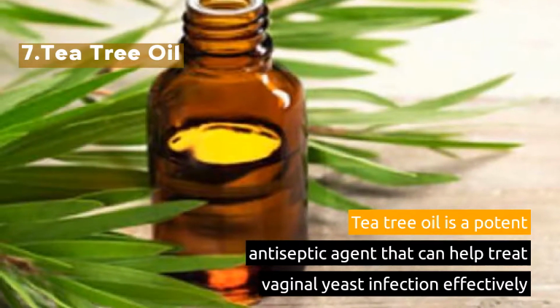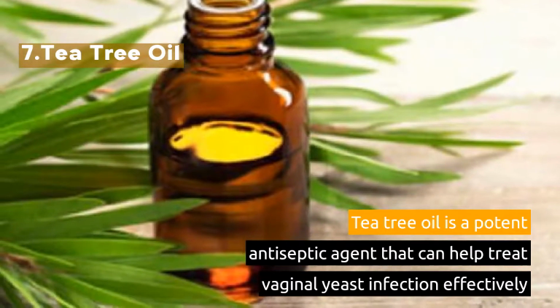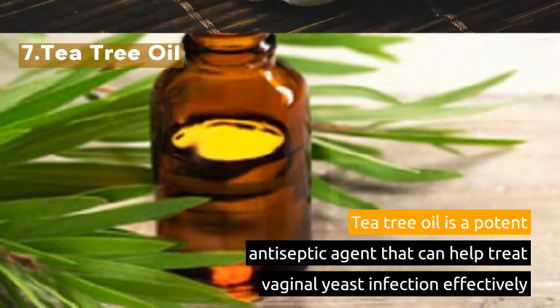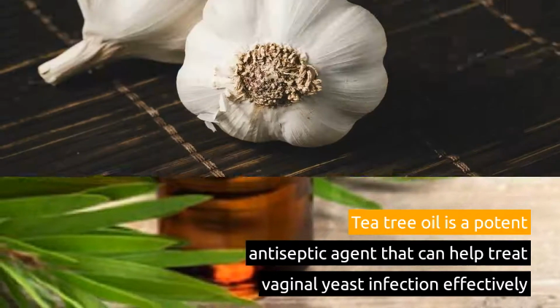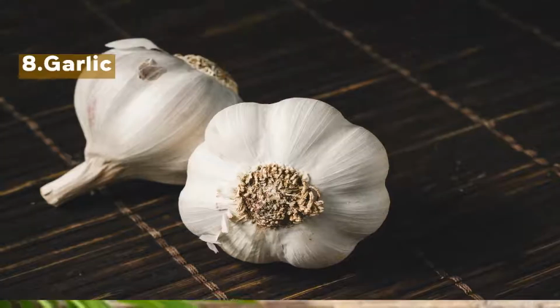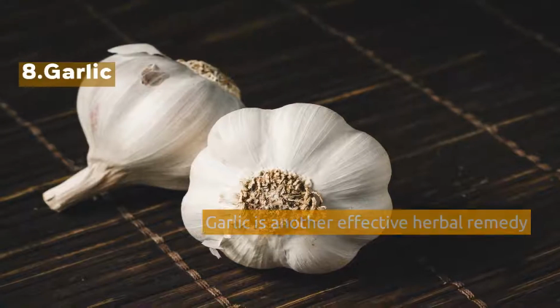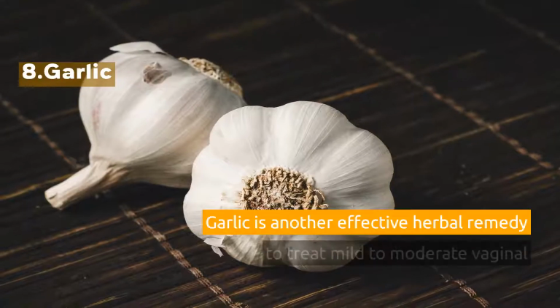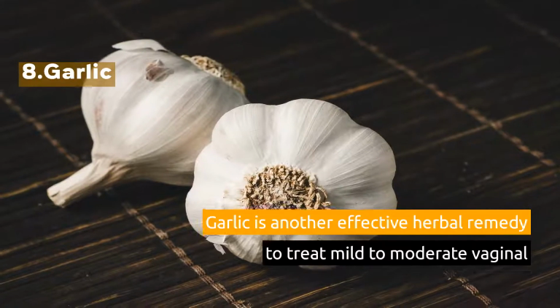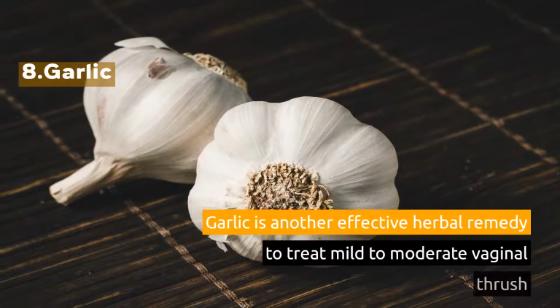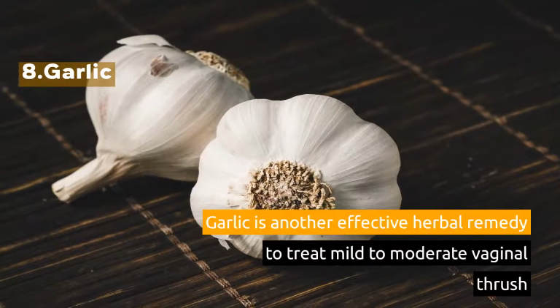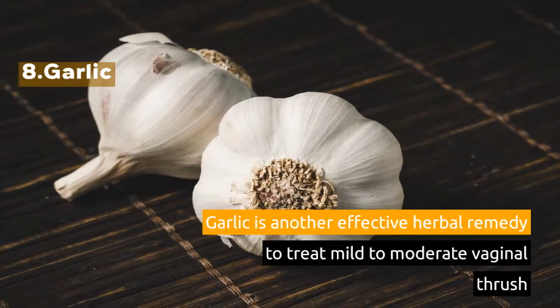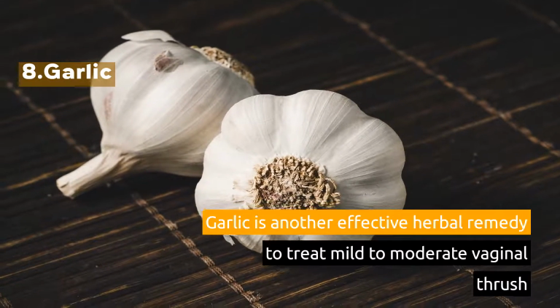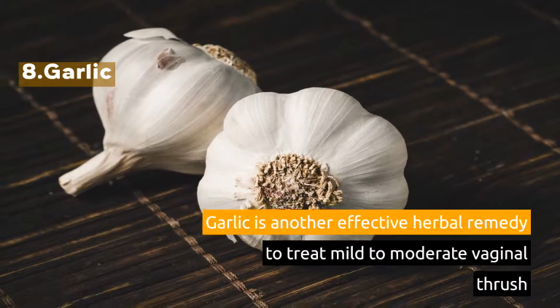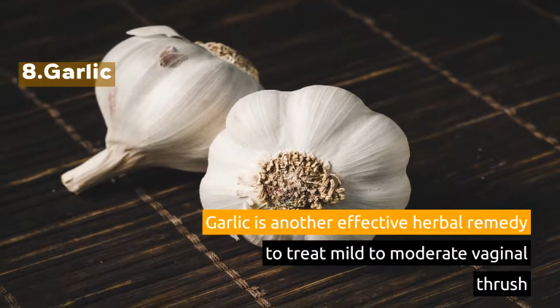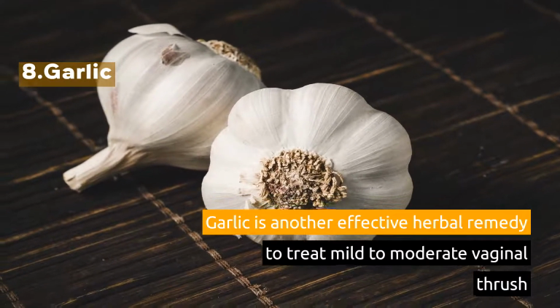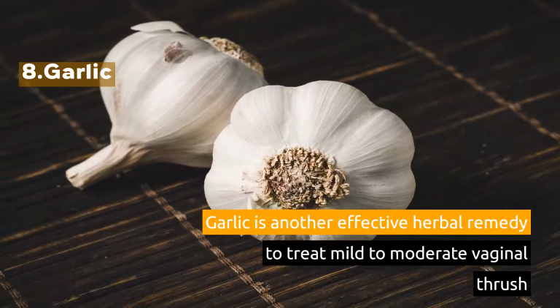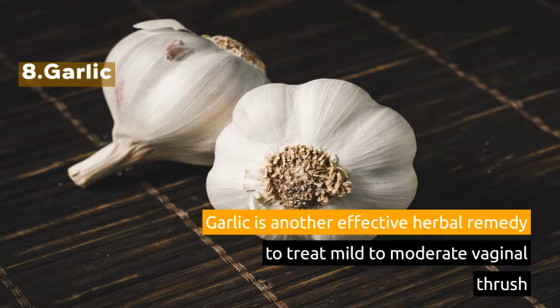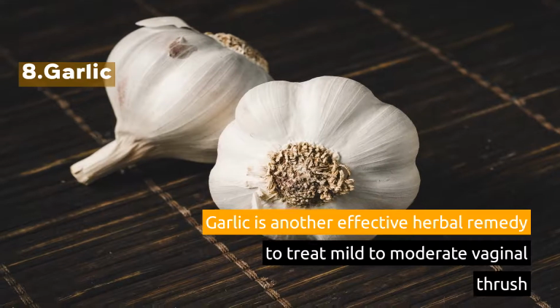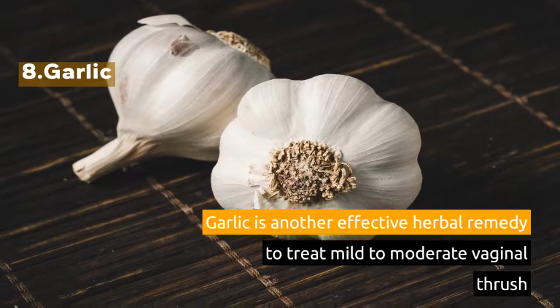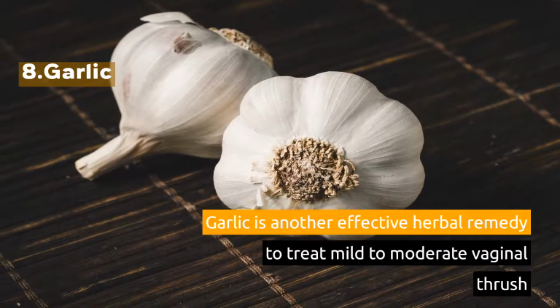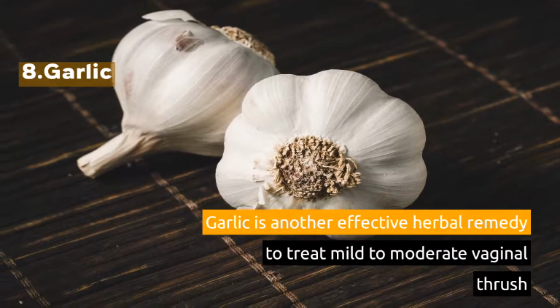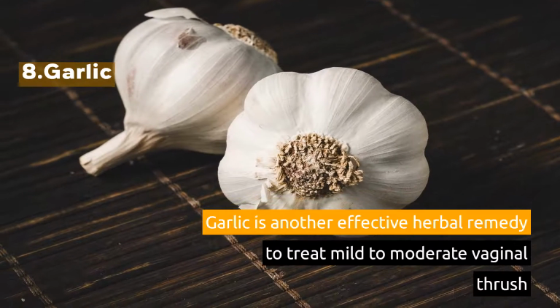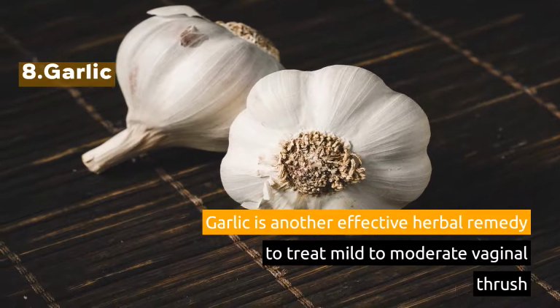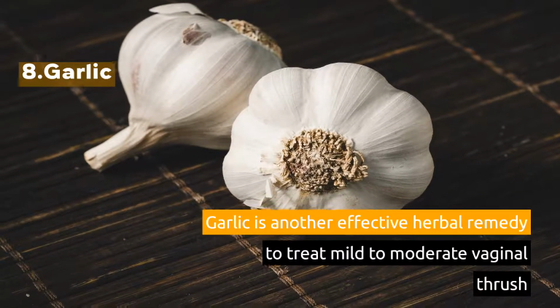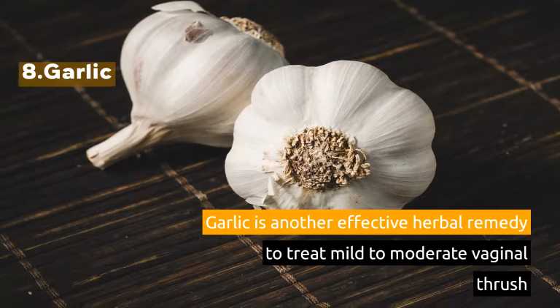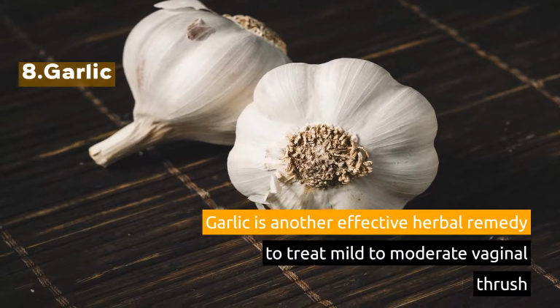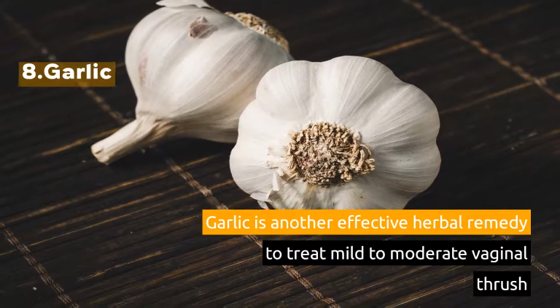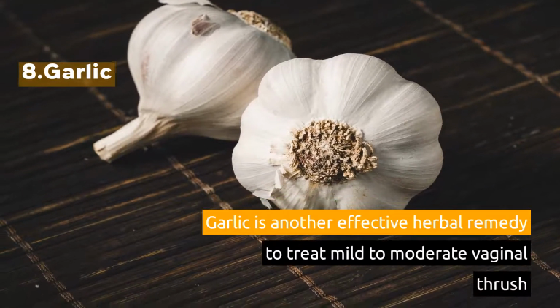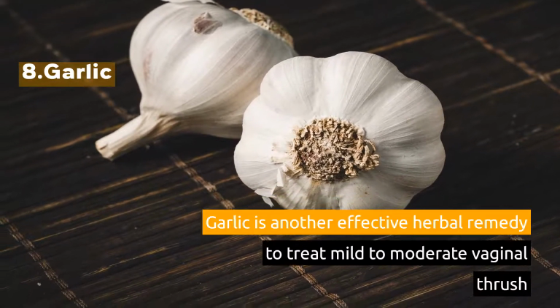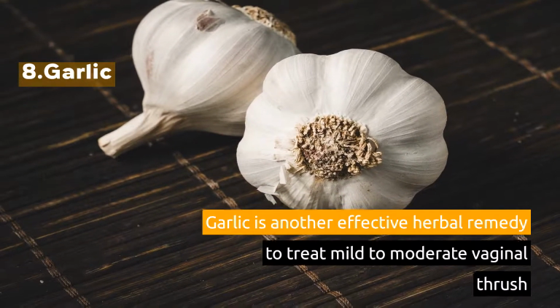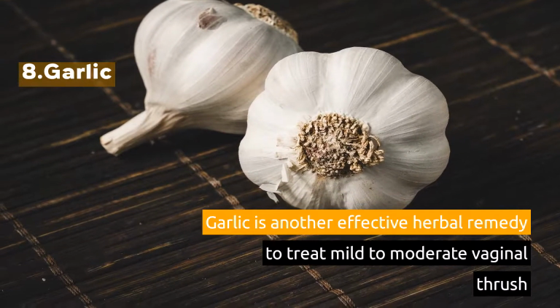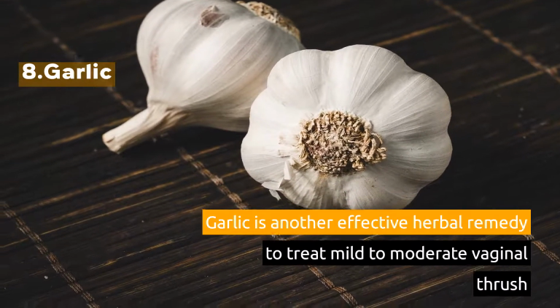8. Garlic. Garlic is another effective herbal remedy to treat mild to moderate vaginal thrush.